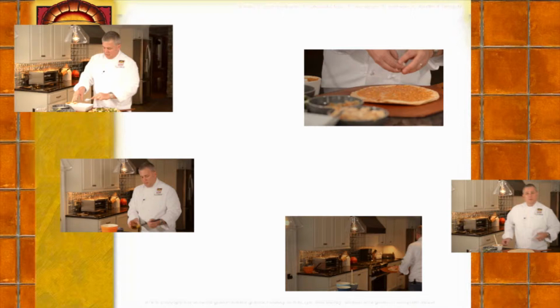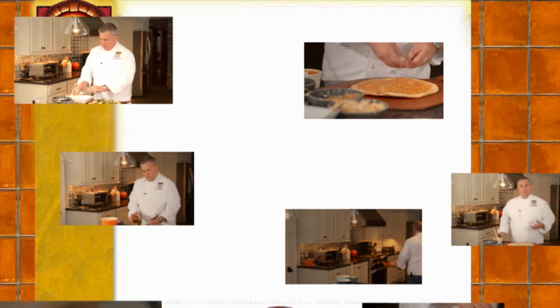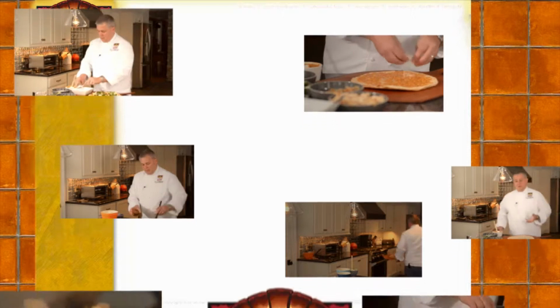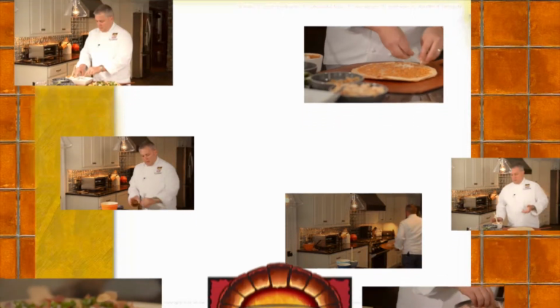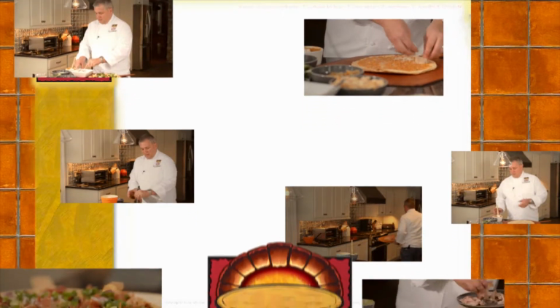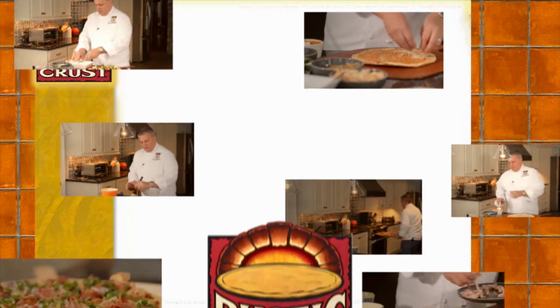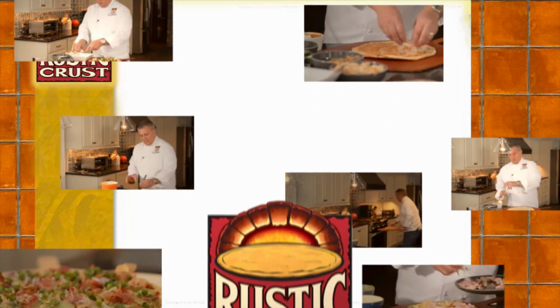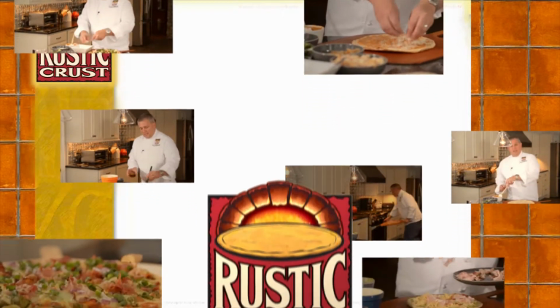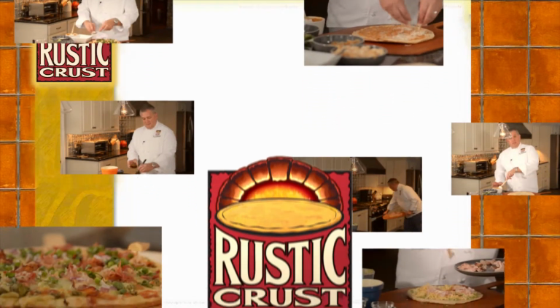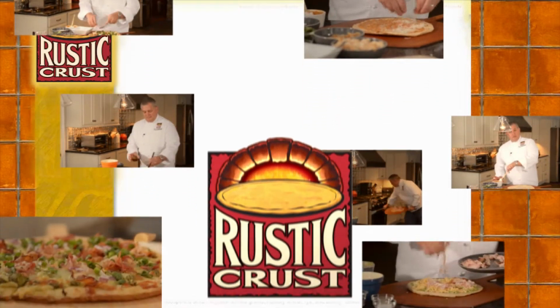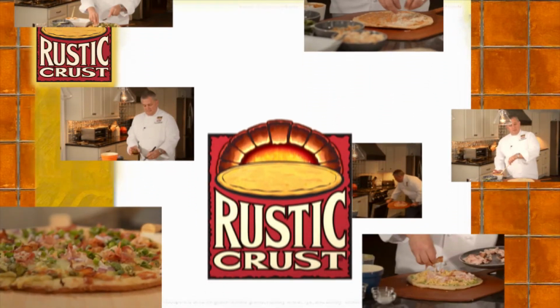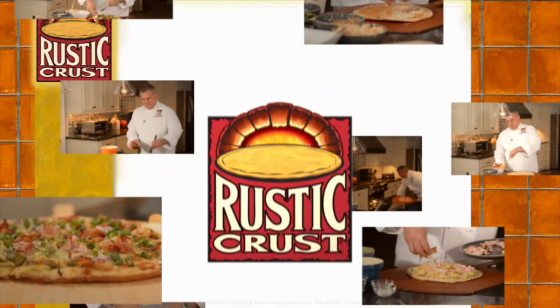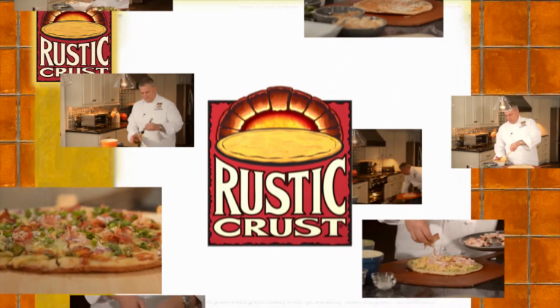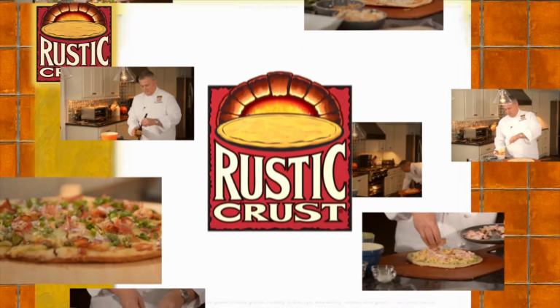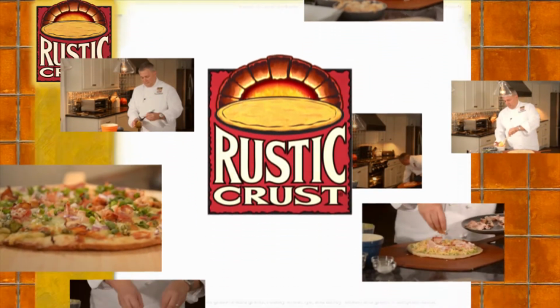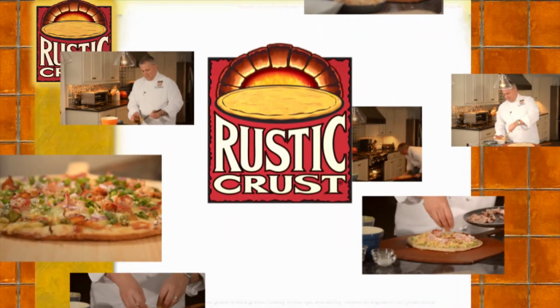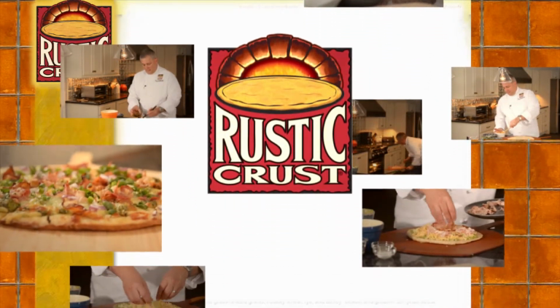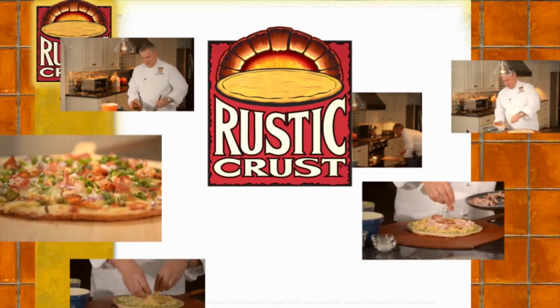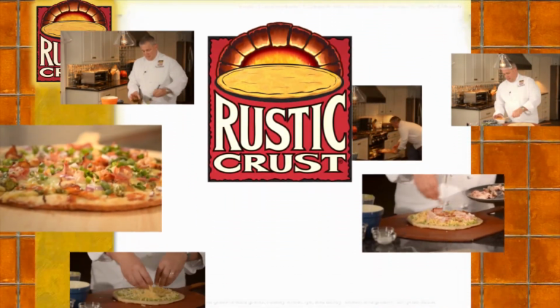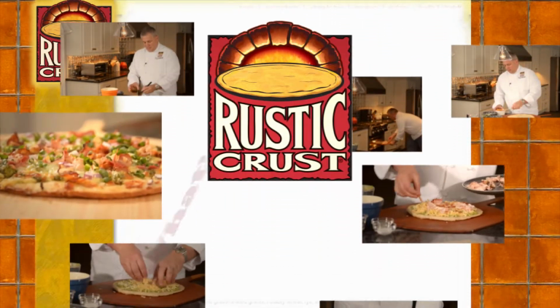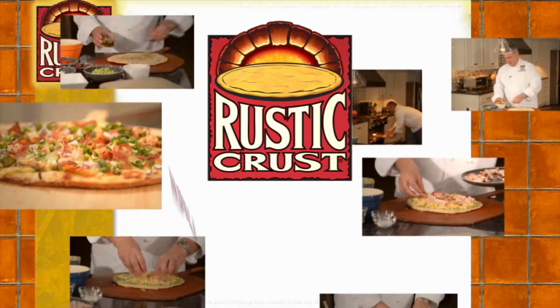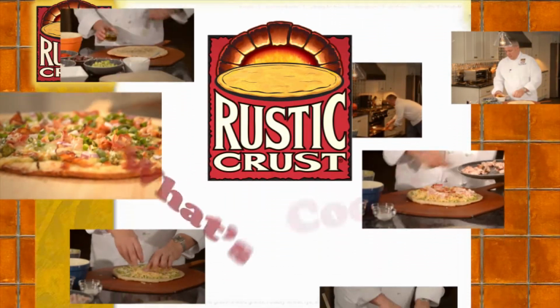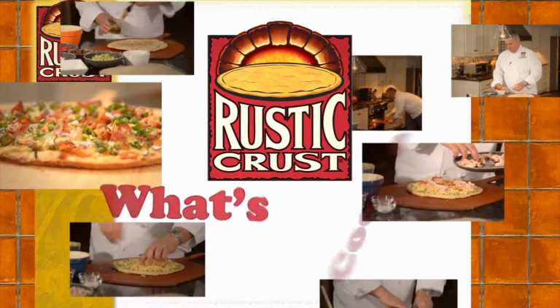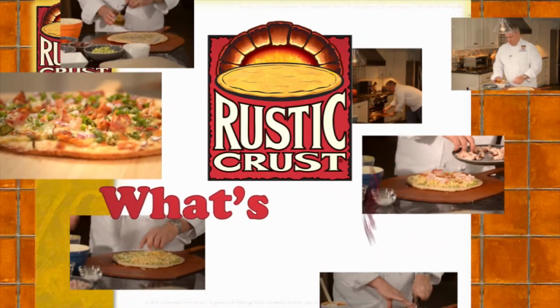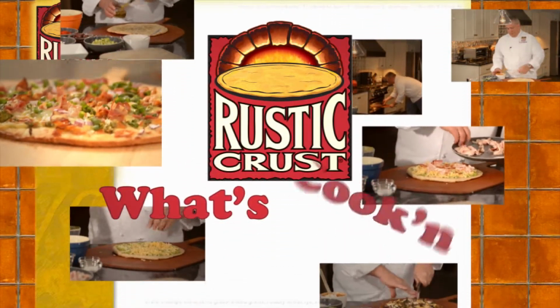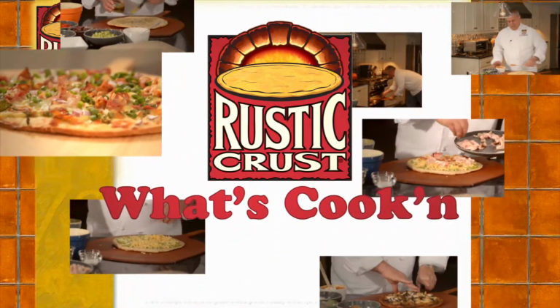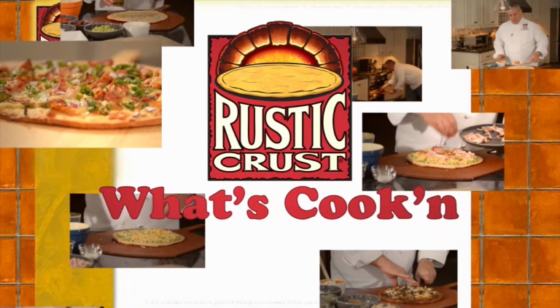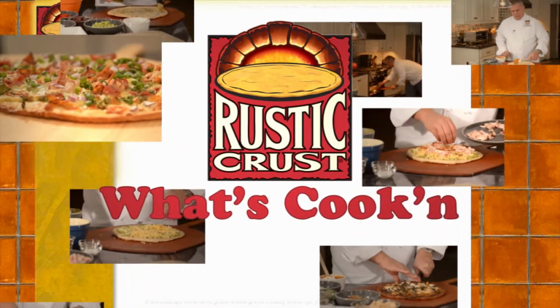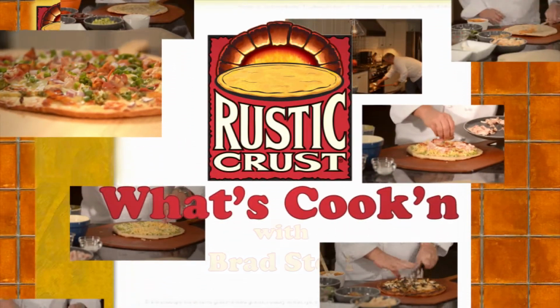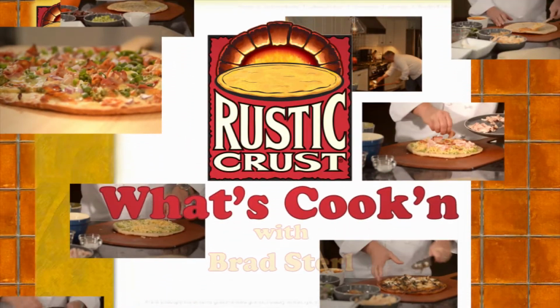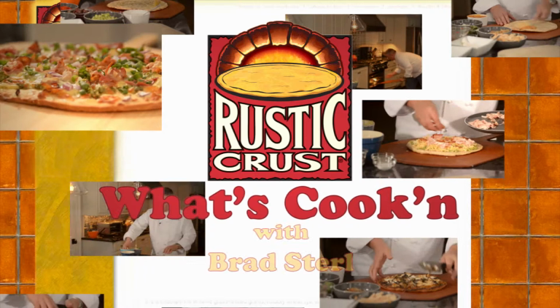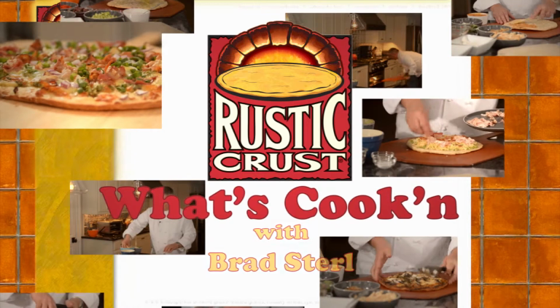Rustic Crust Pizza presents What's Cookin' with Rustic Crust founder and president Brad Sterl.